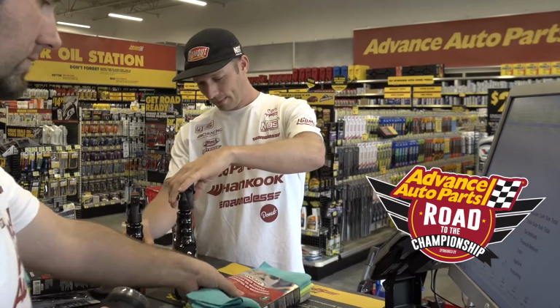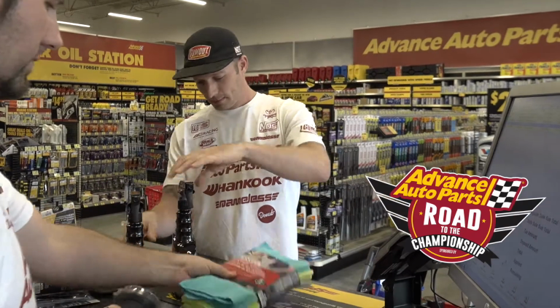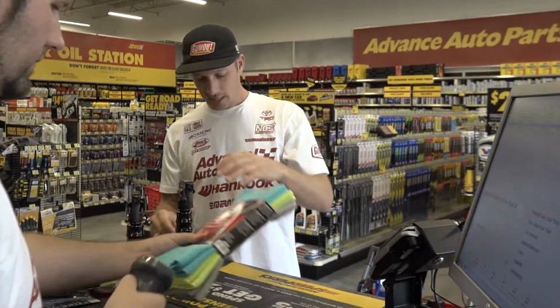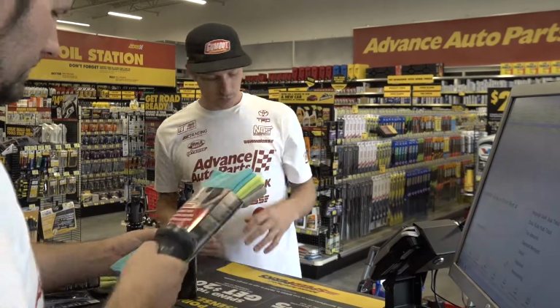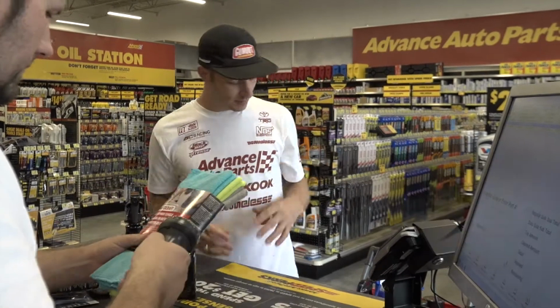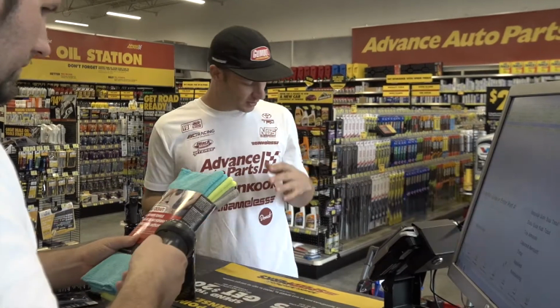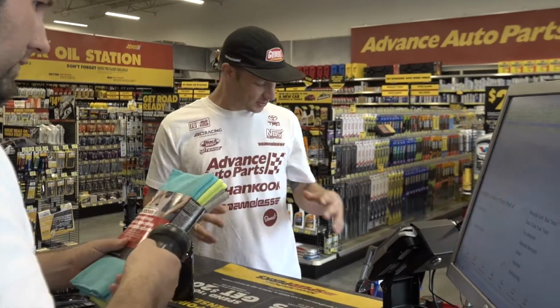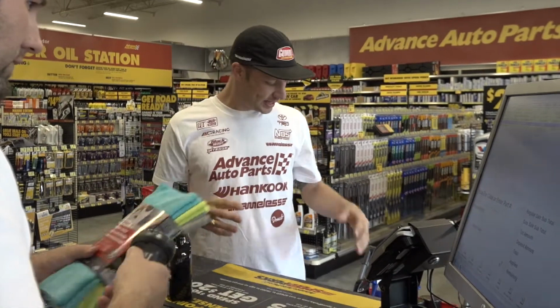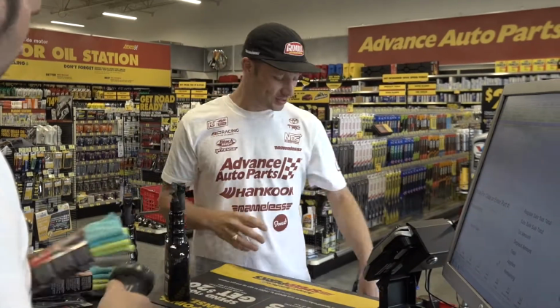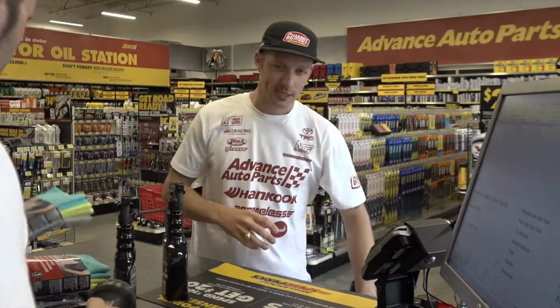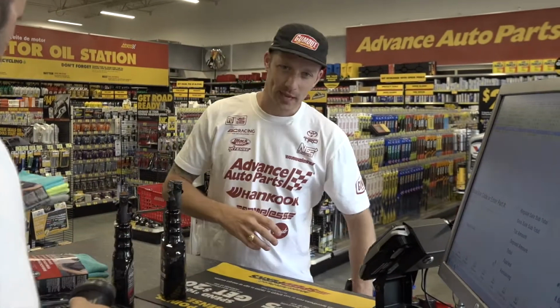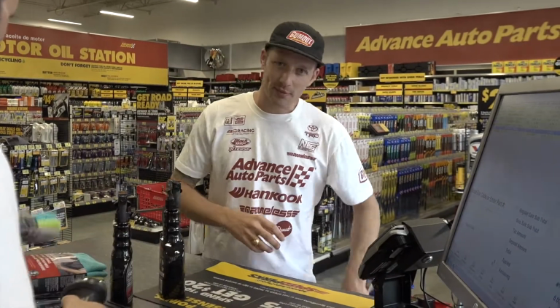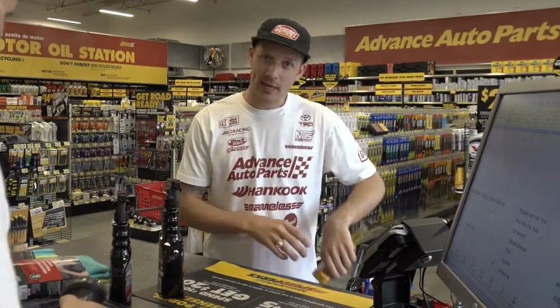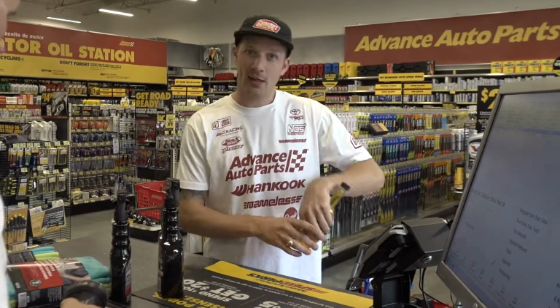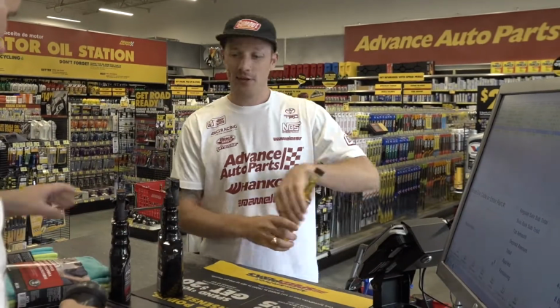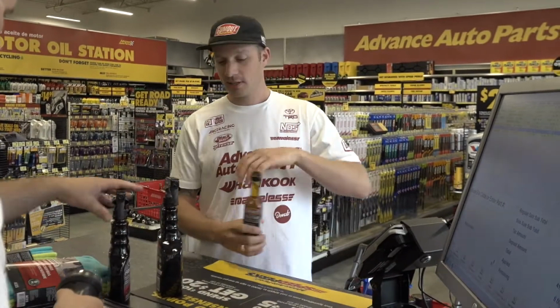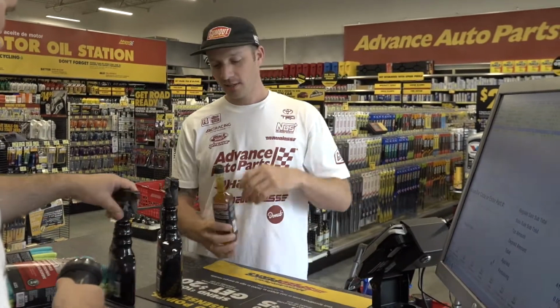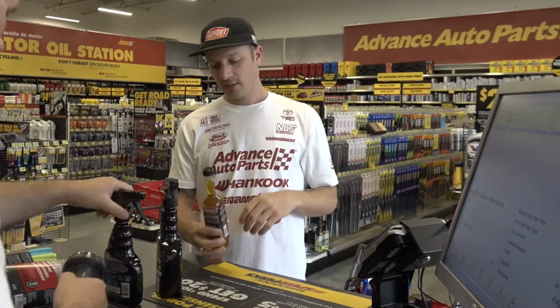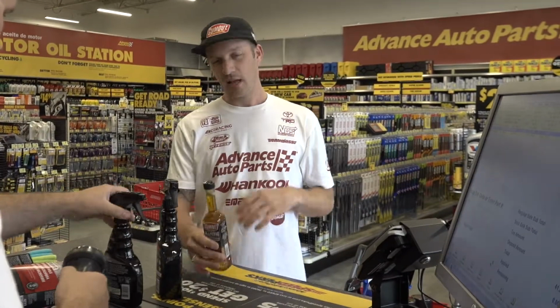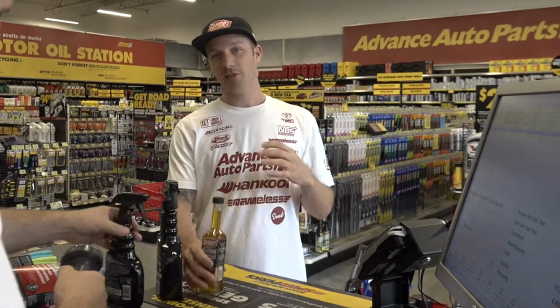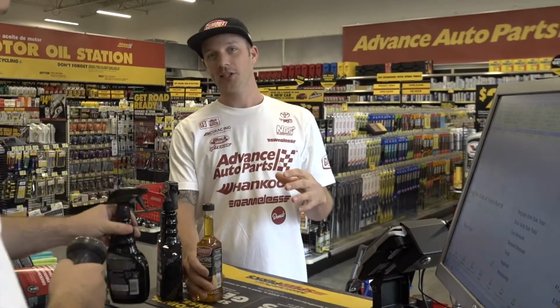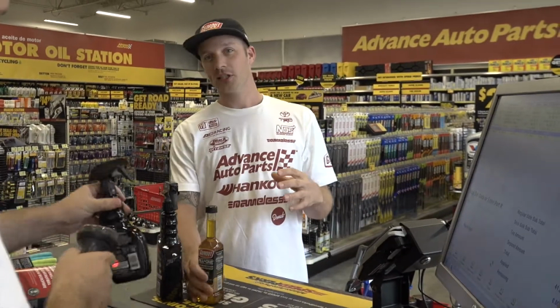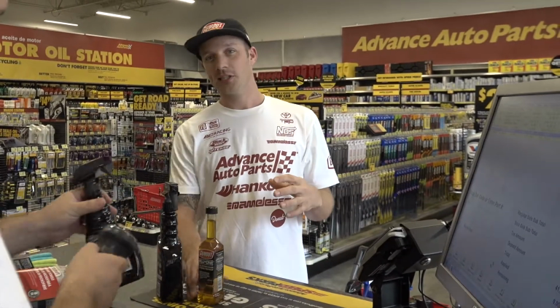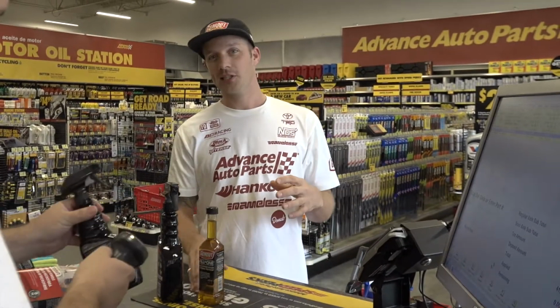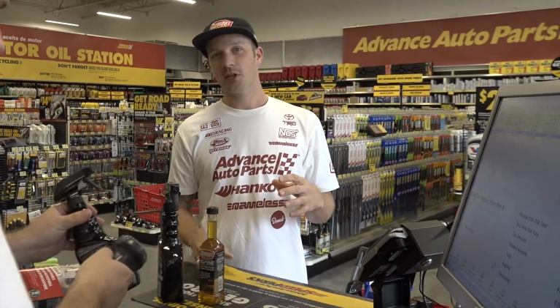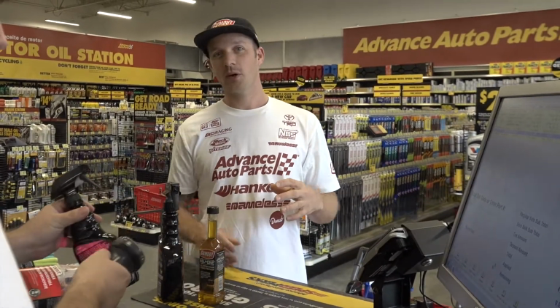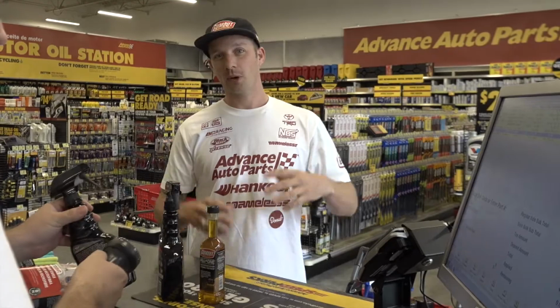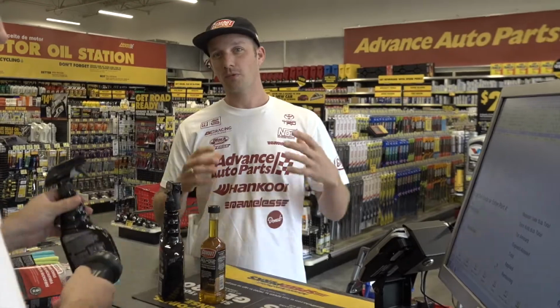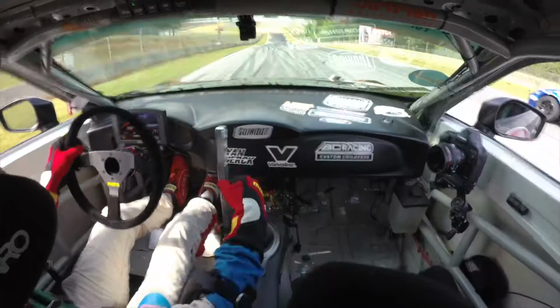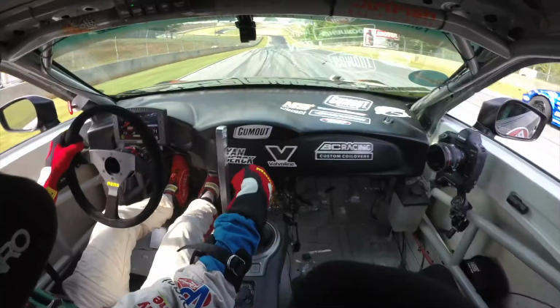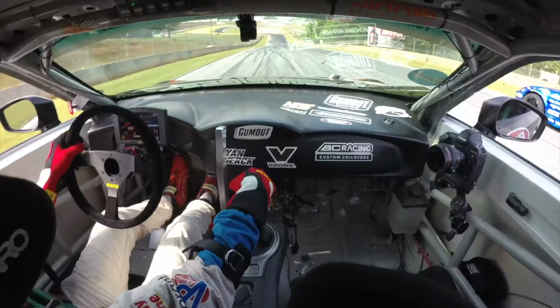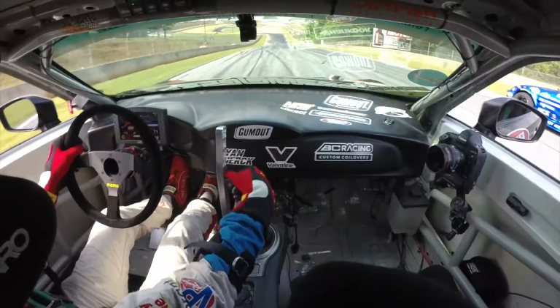This is actually one of the most unique tracks we have on the calendar. There's elevation changes to it, and we're on a road course.